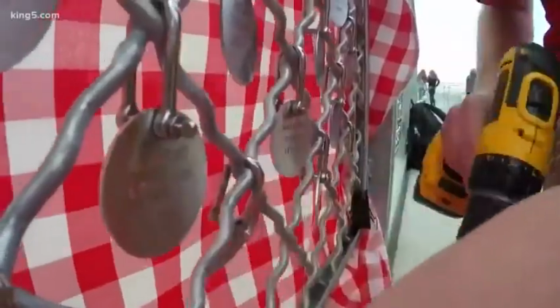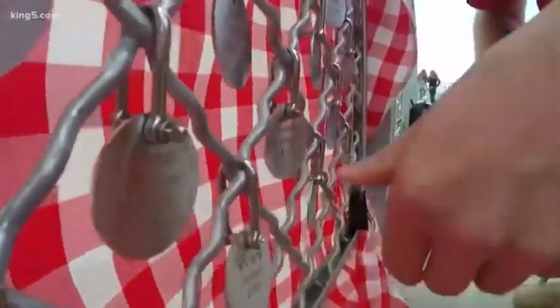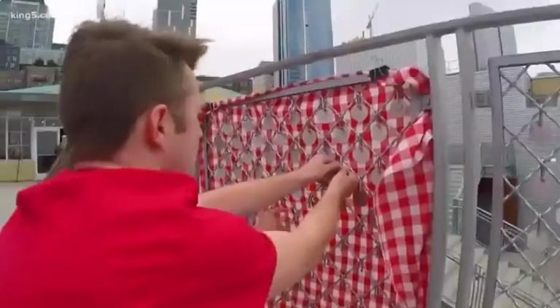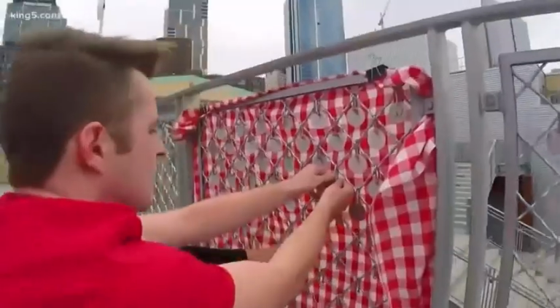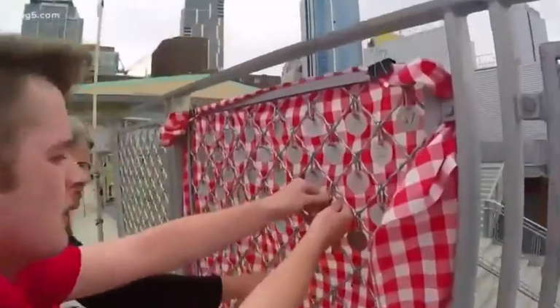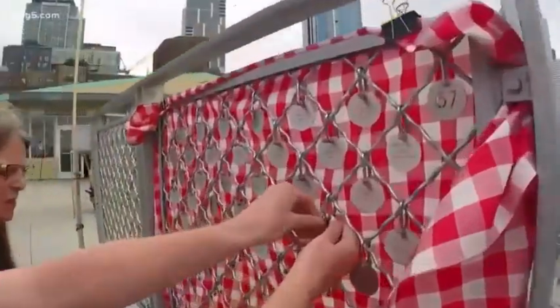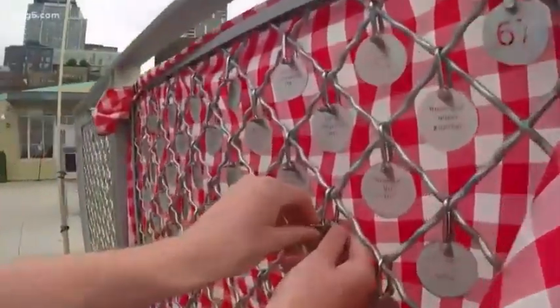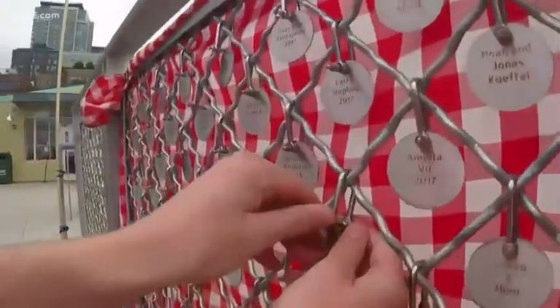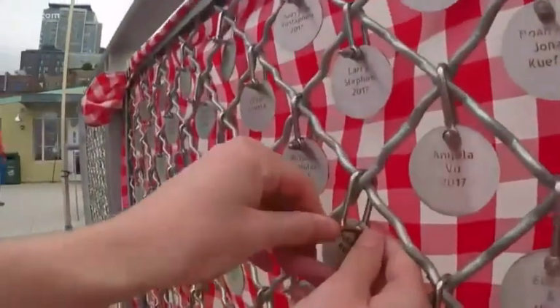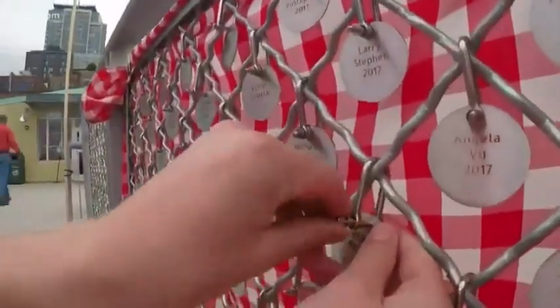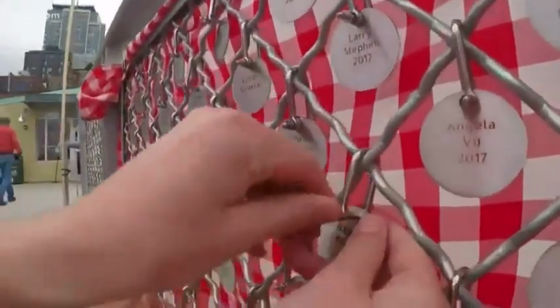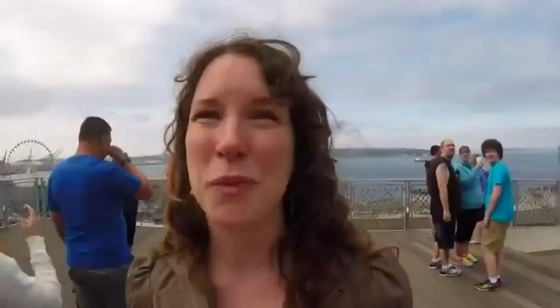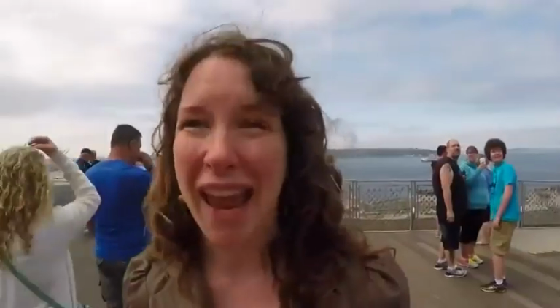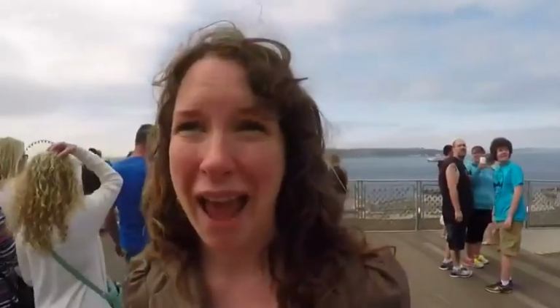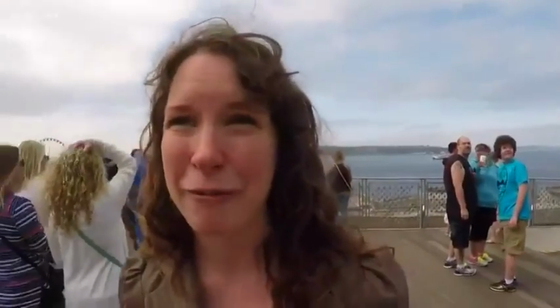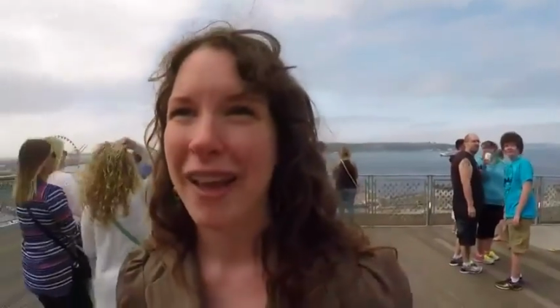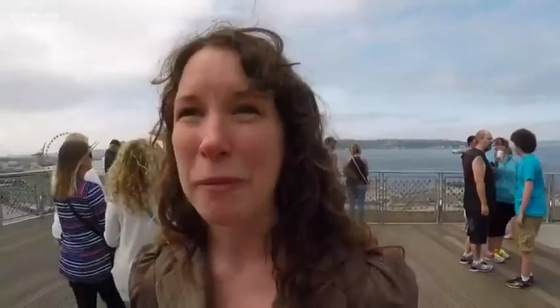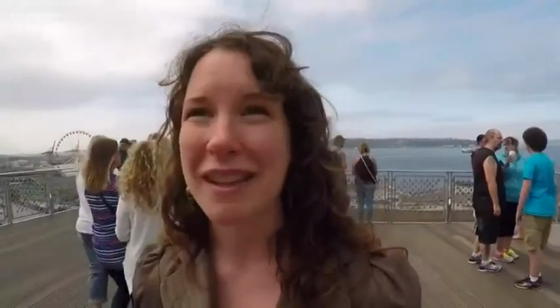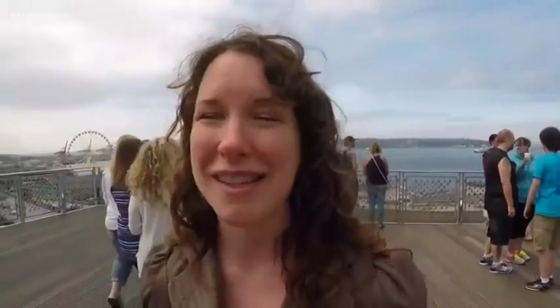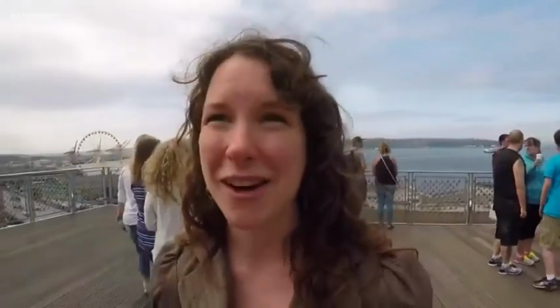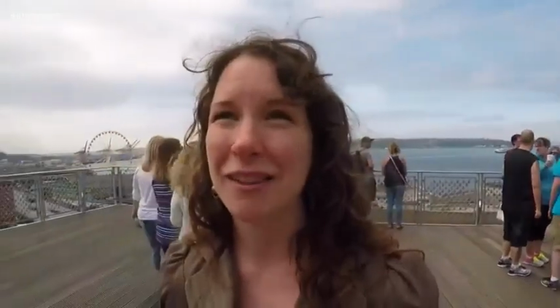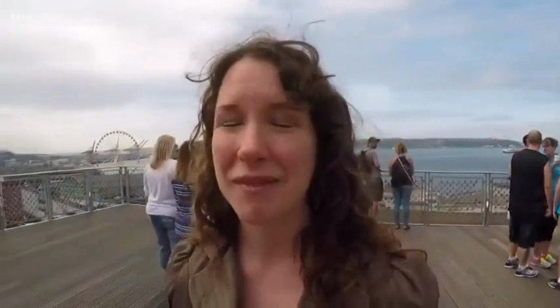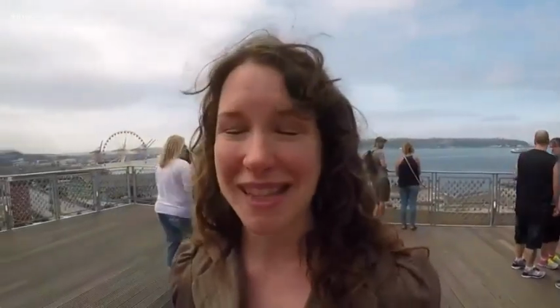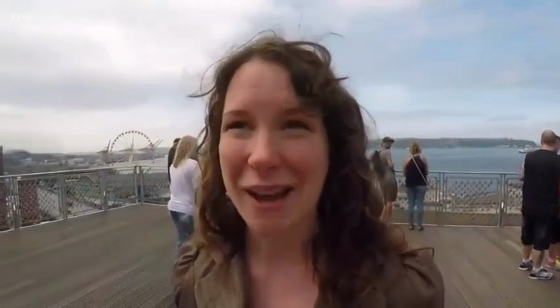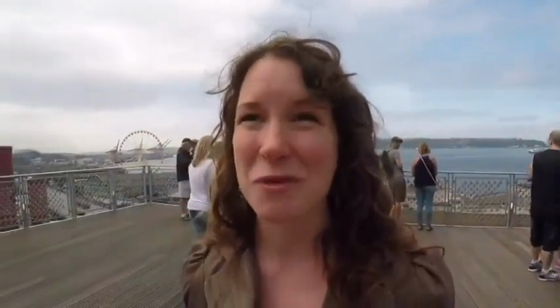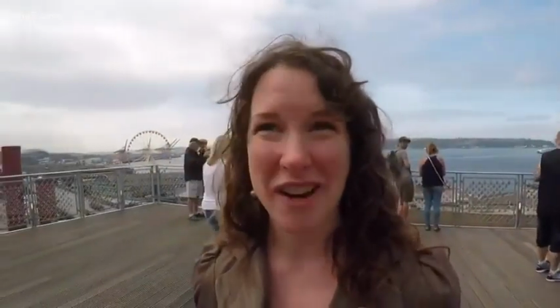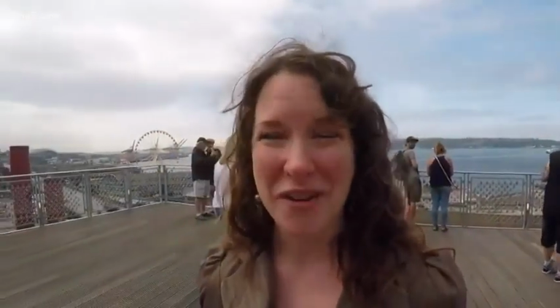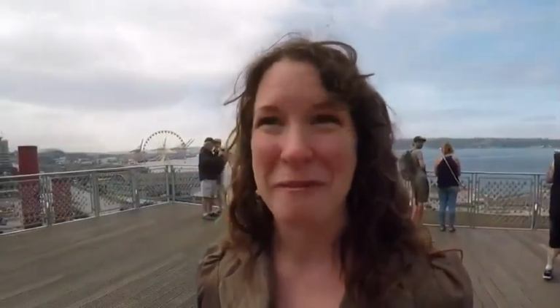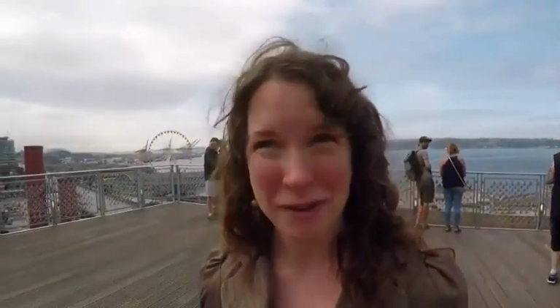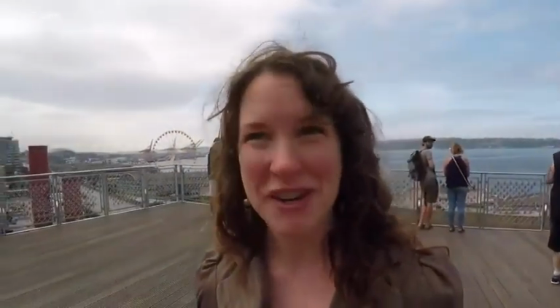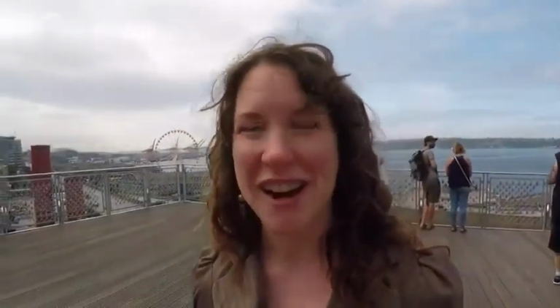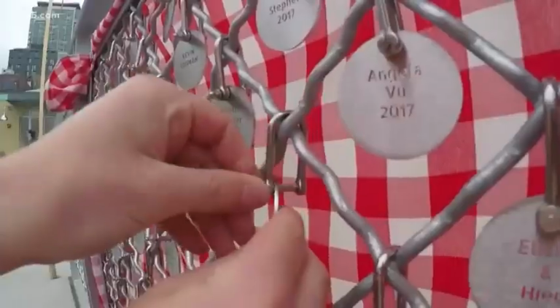We've had teams of volunteers out here for the last week and a half helping us install 6,151 charms.